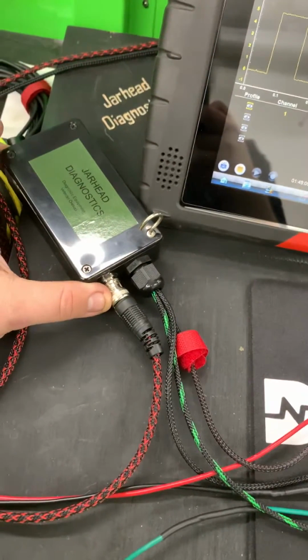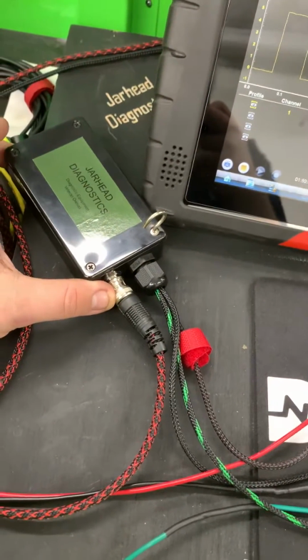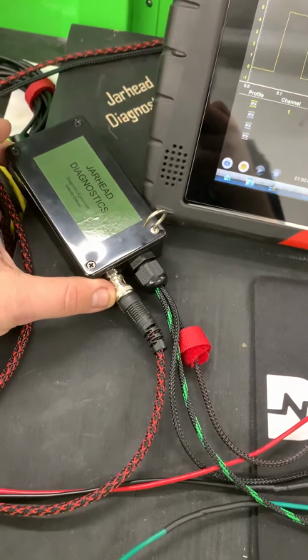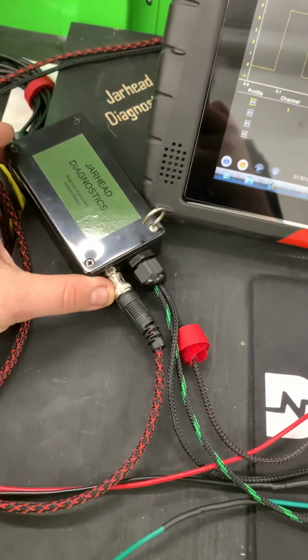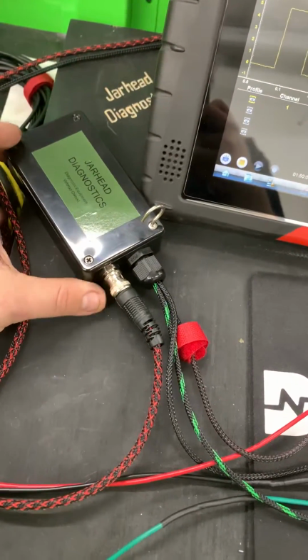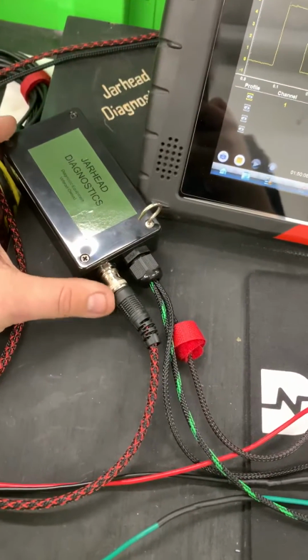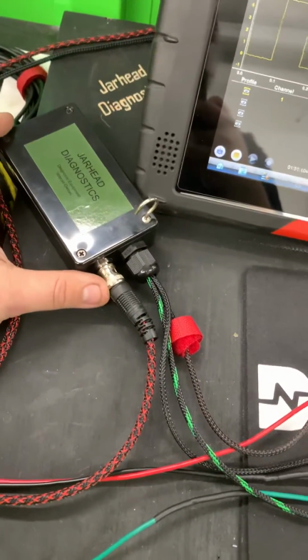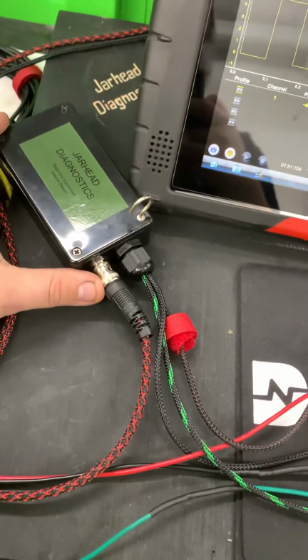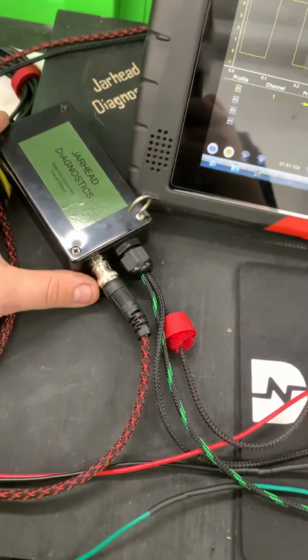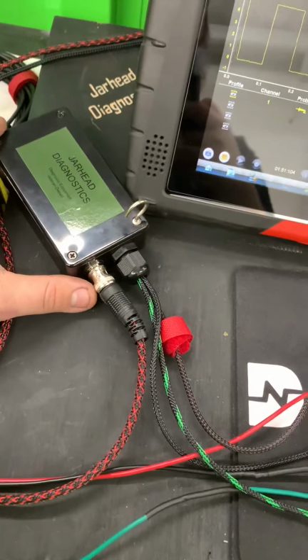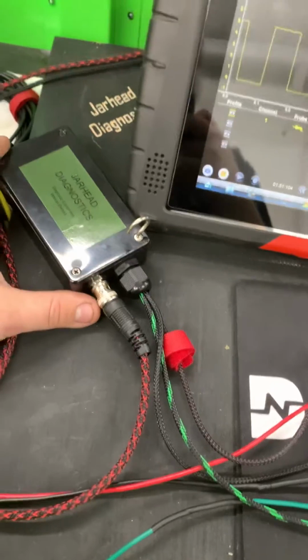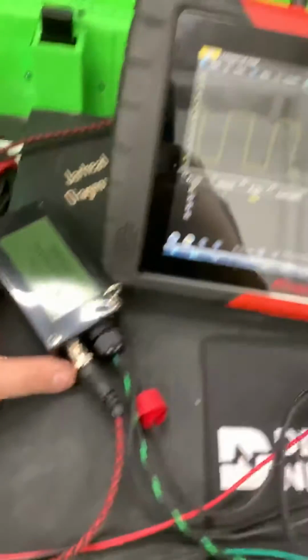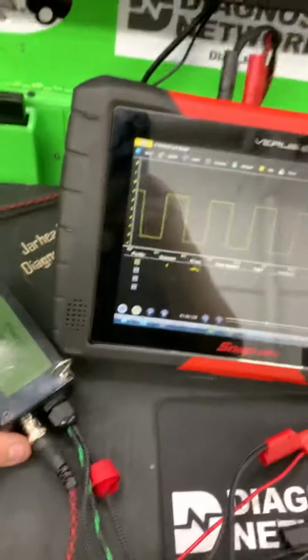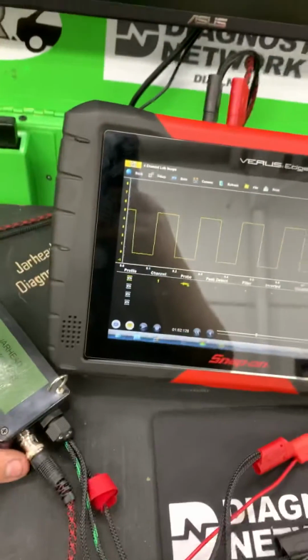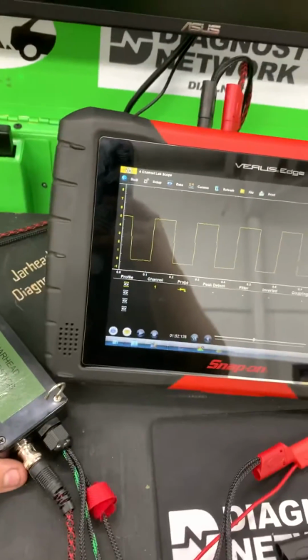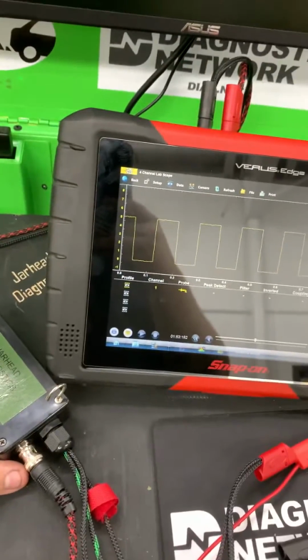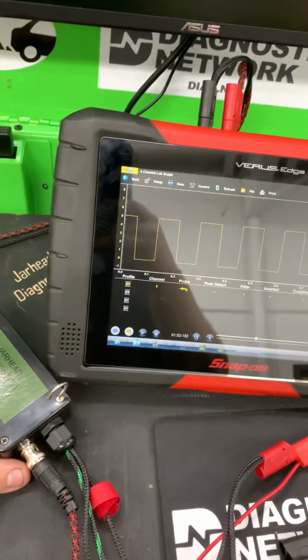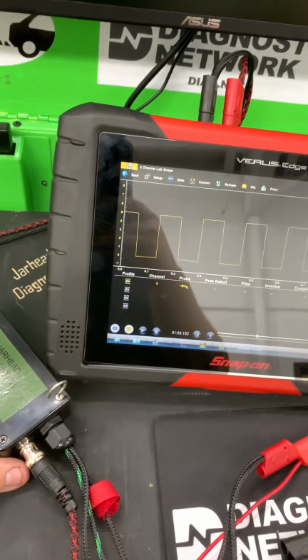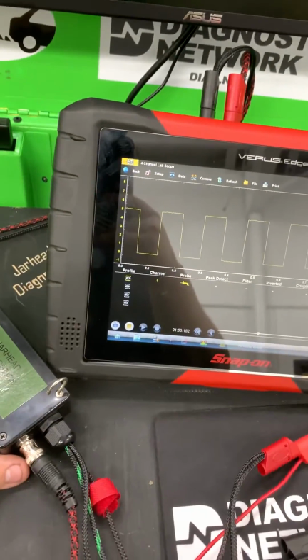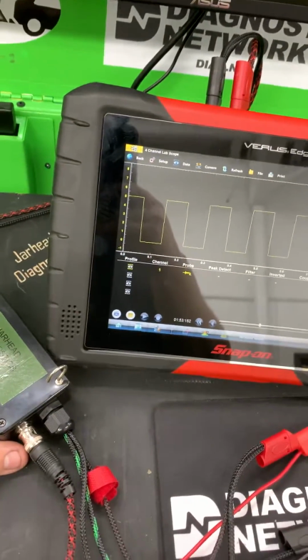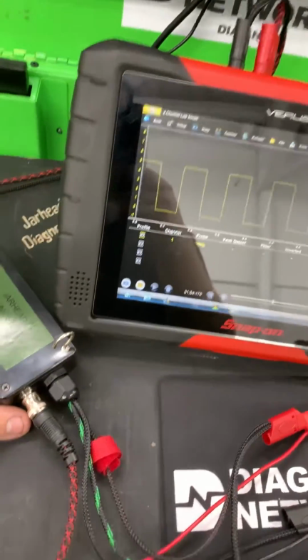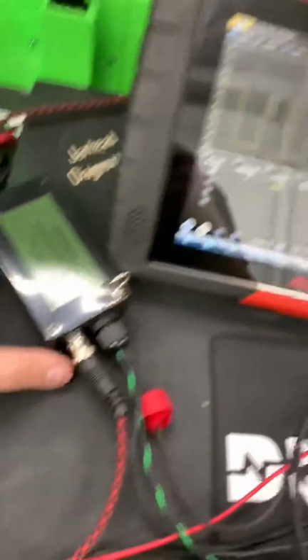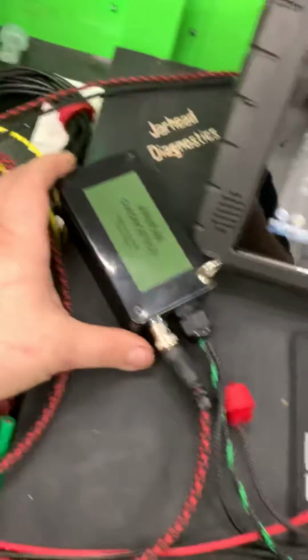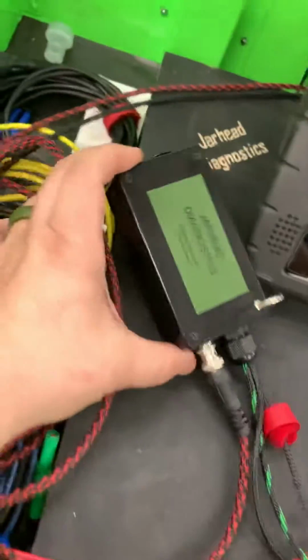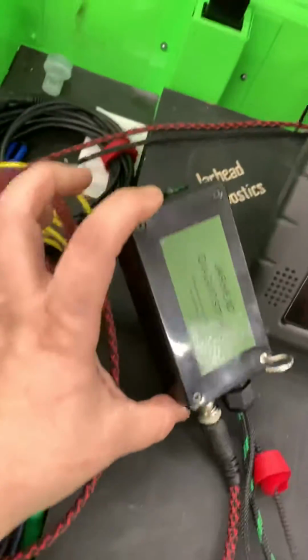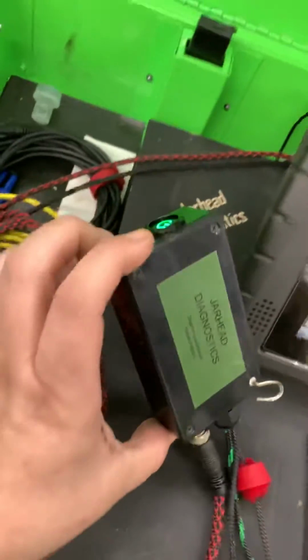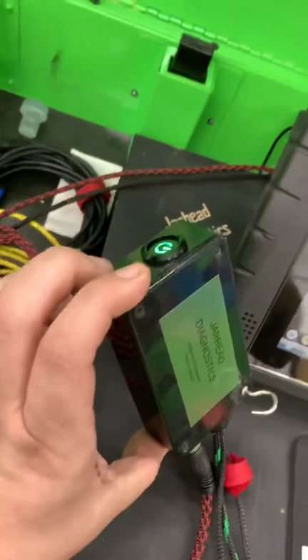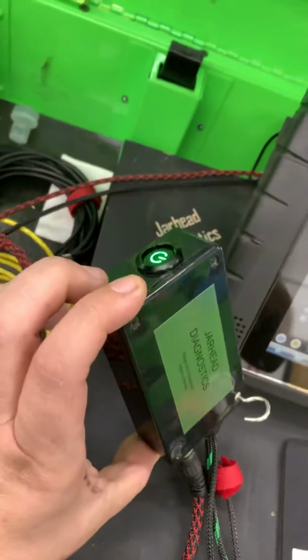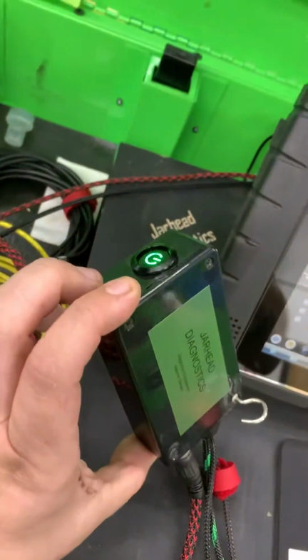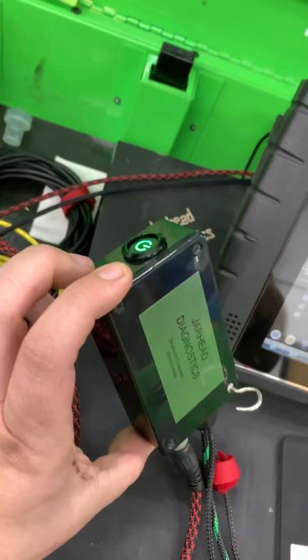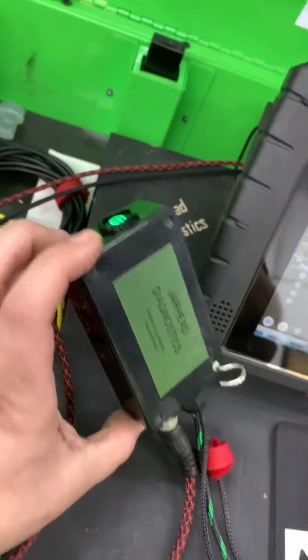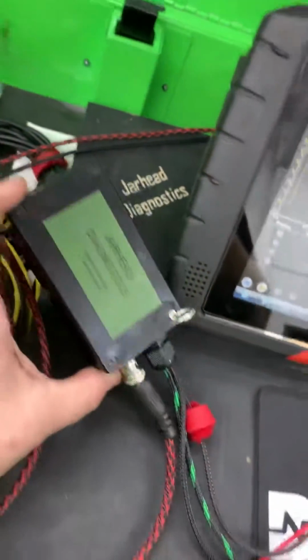Then you've got your BNC right here out, and for me I've got BNC to banana to run it off my Varus, and you simply turn it on. Now you can check to see if your sensor is good.